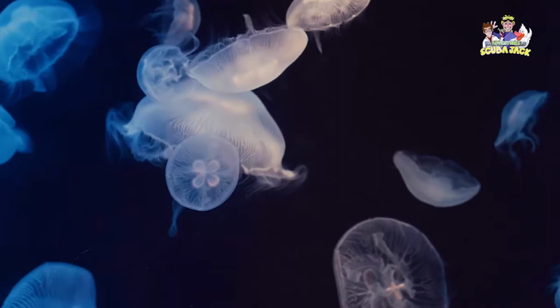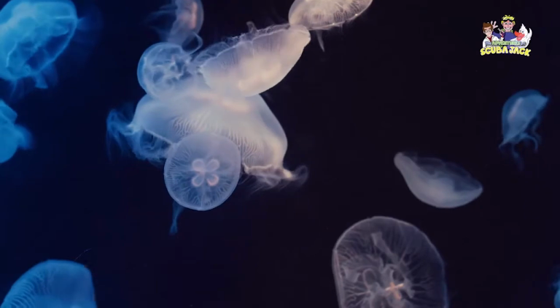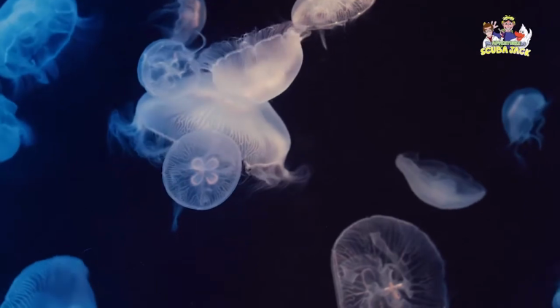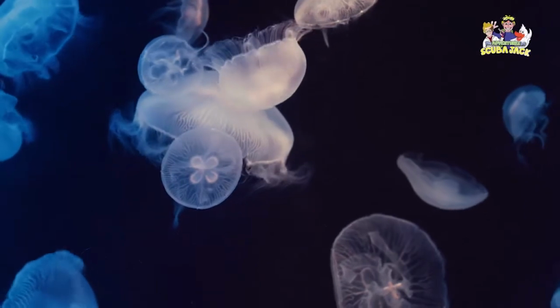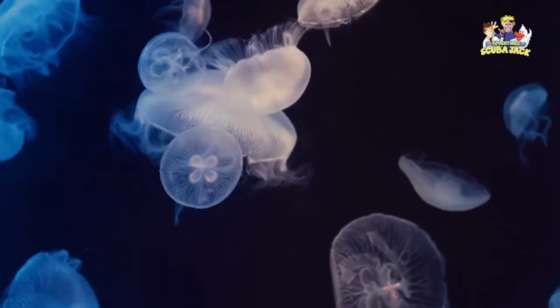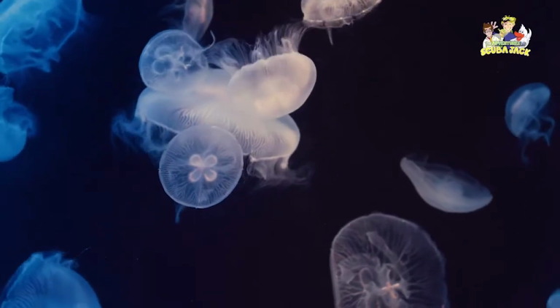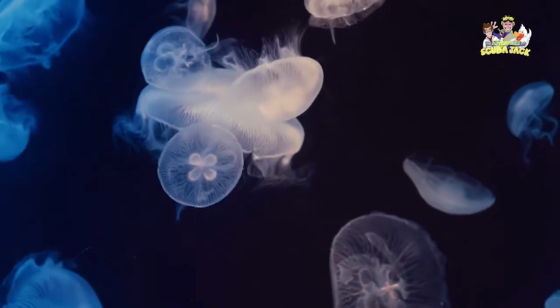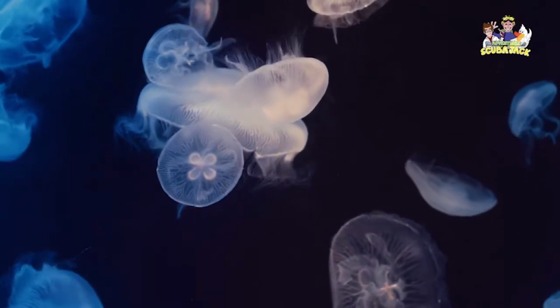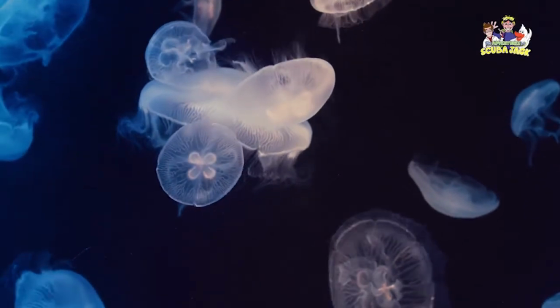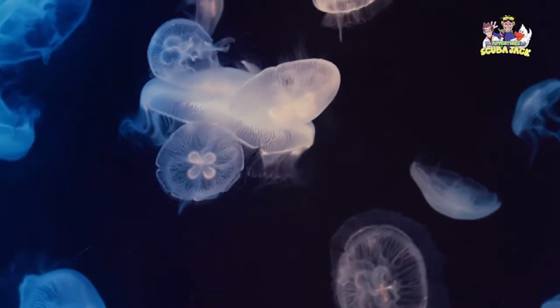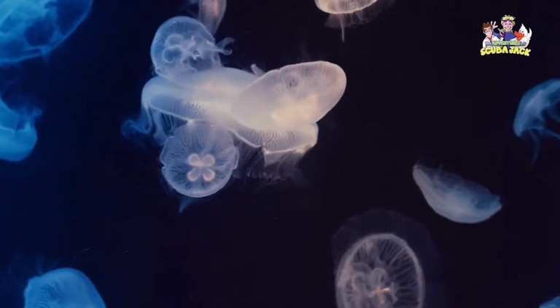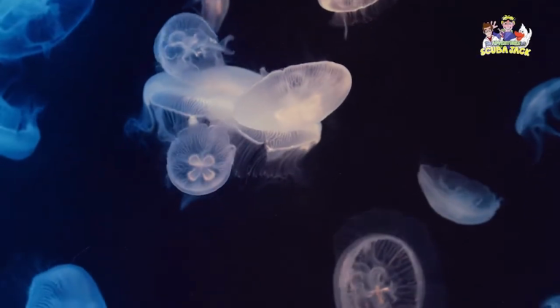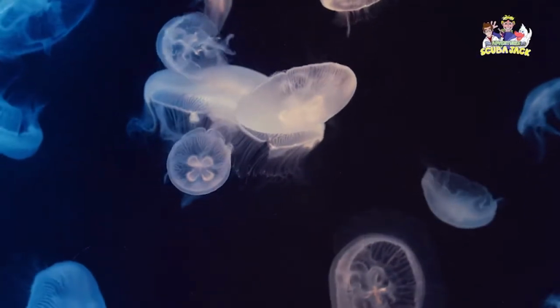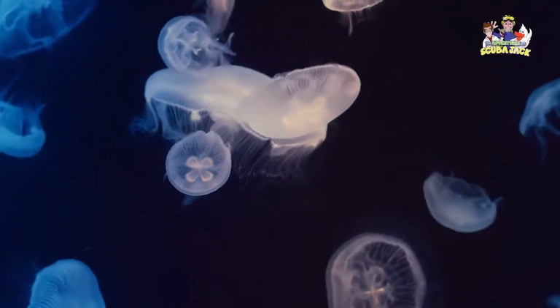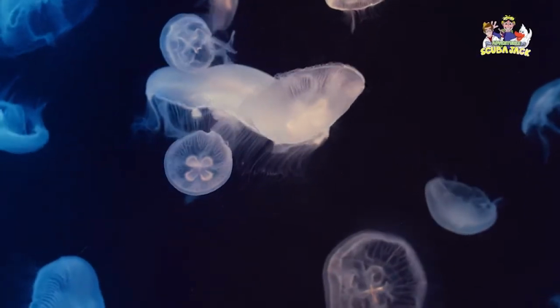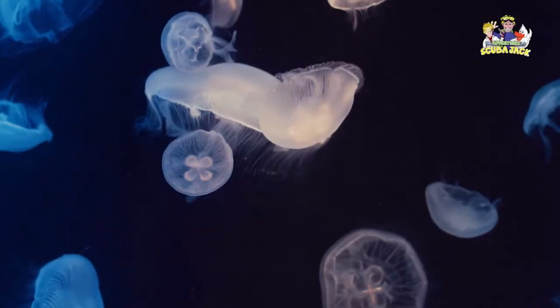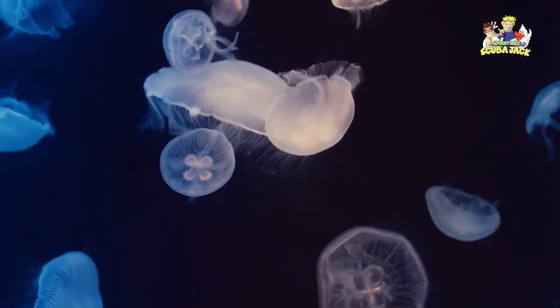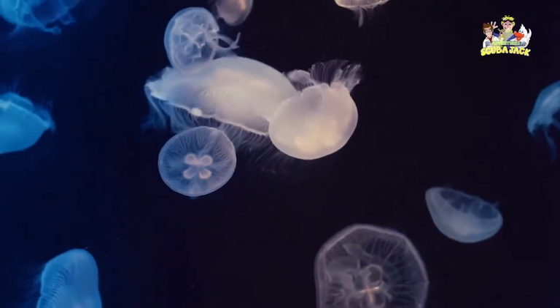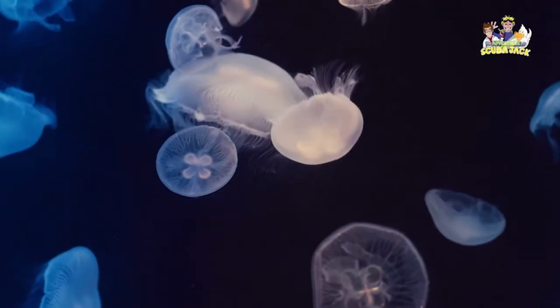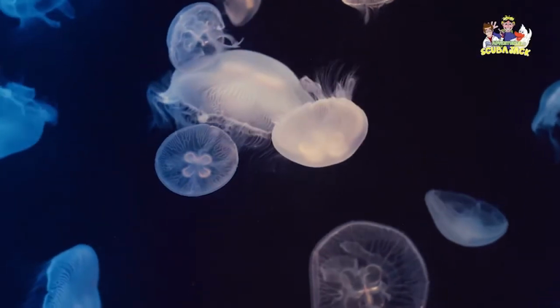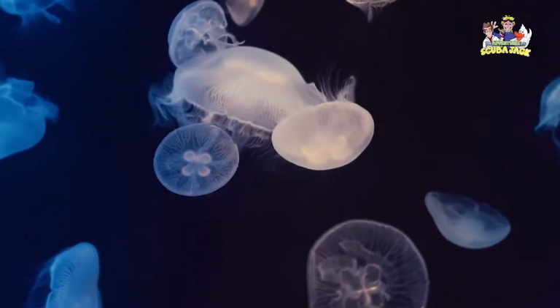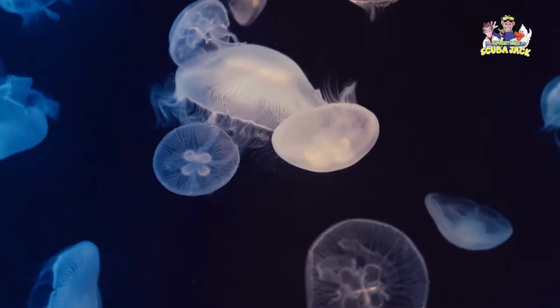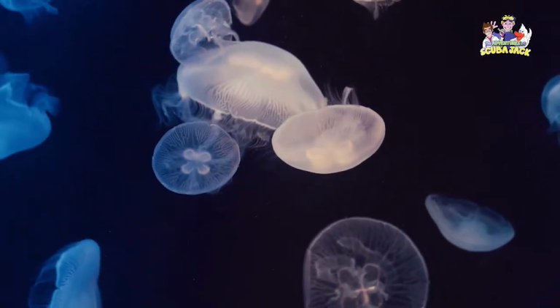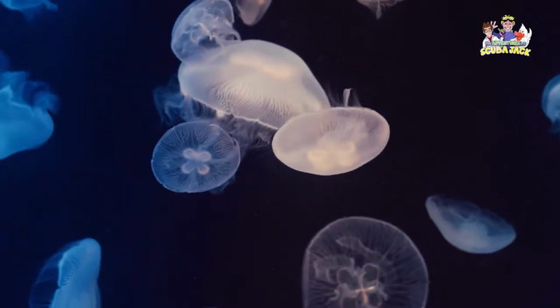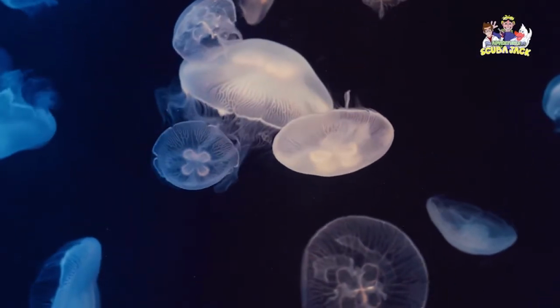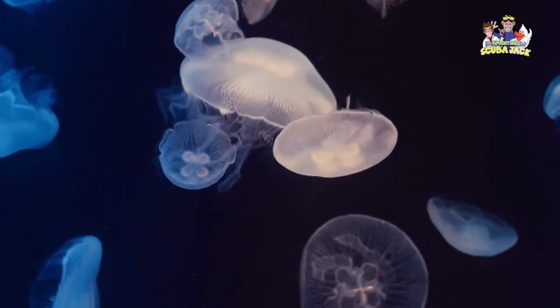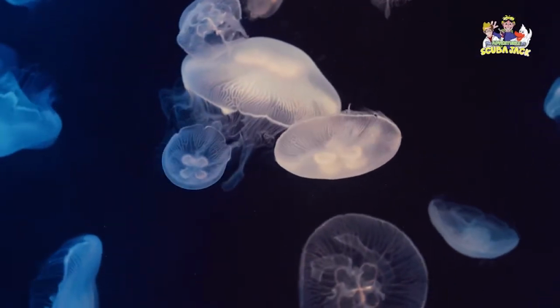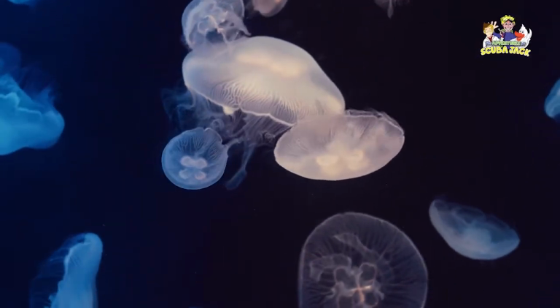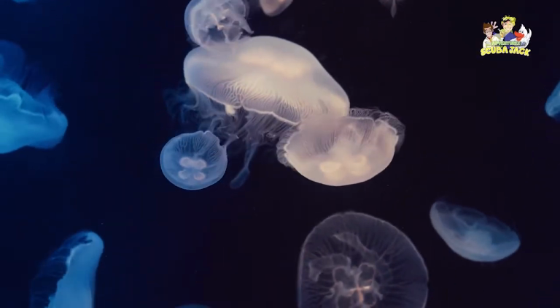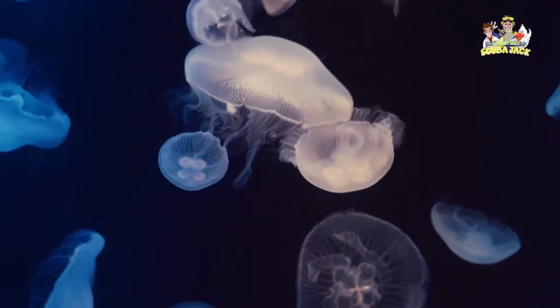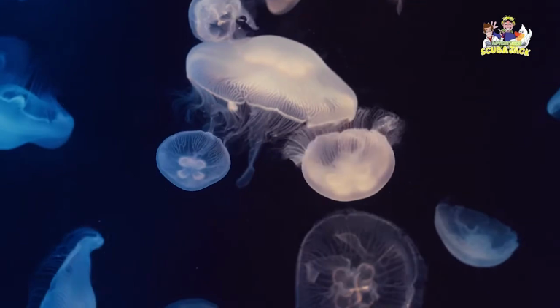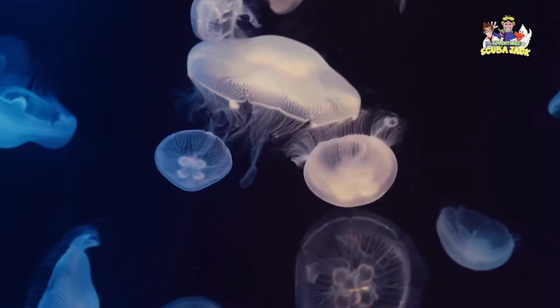When they feel threatened, jellyfish rely on their tentacles' stinging cells to scare a potential predator.